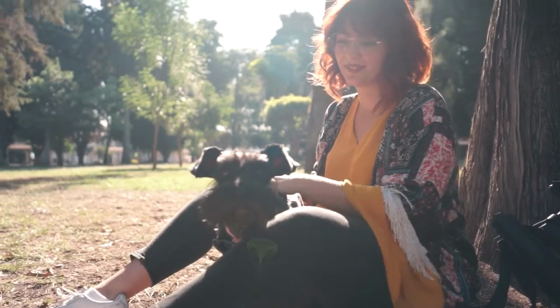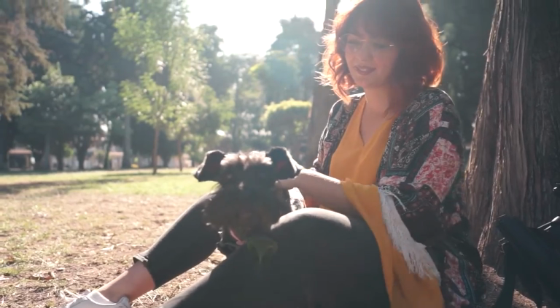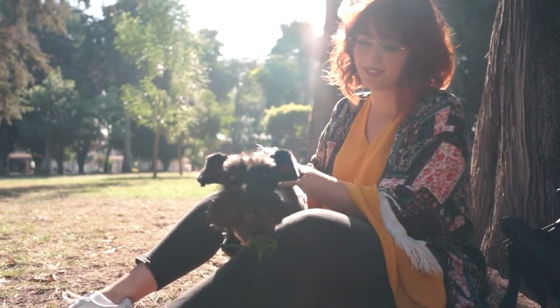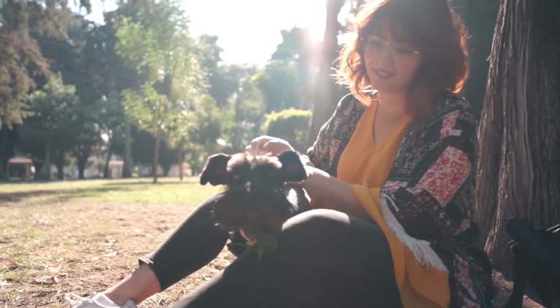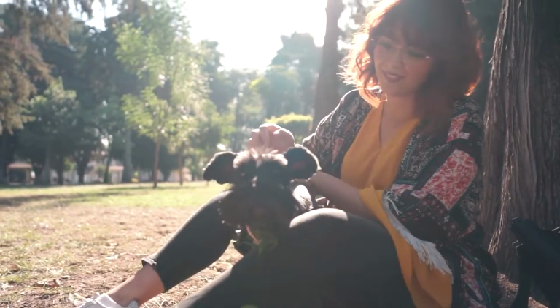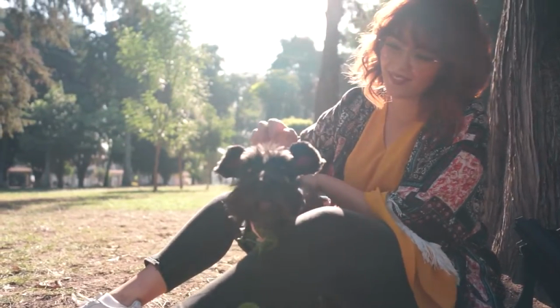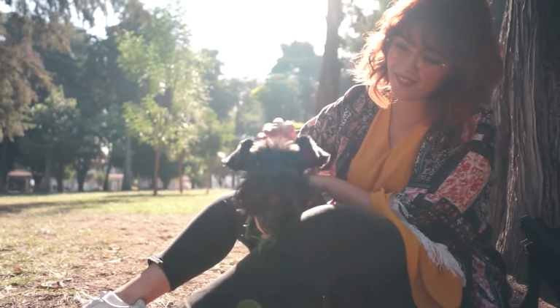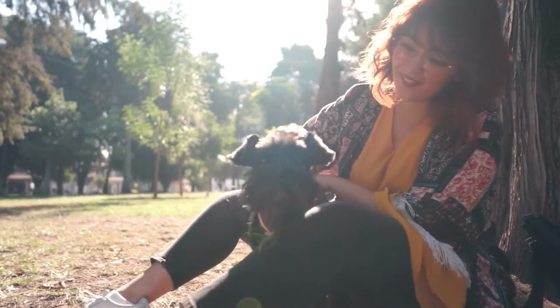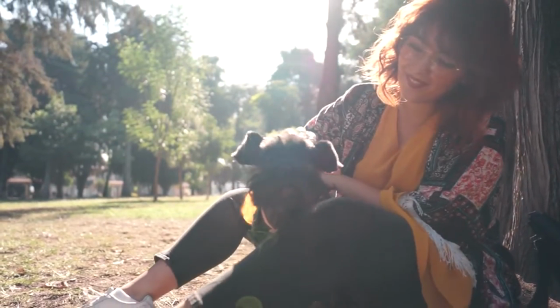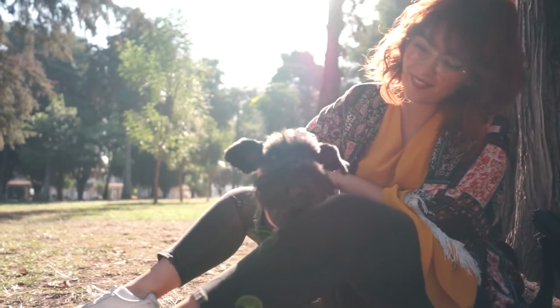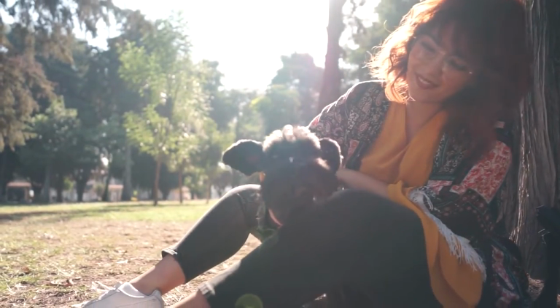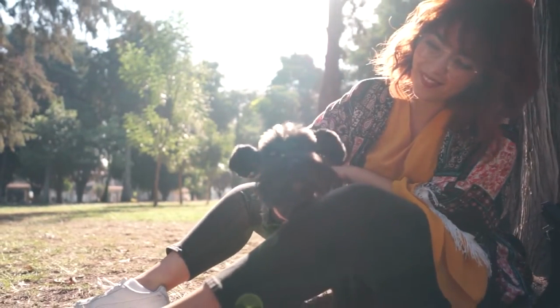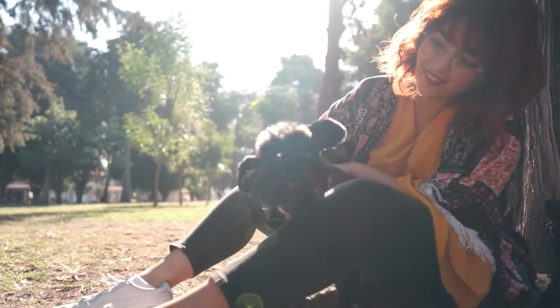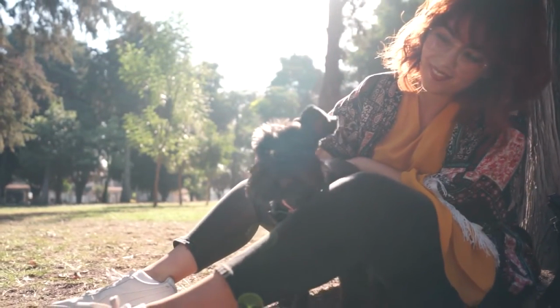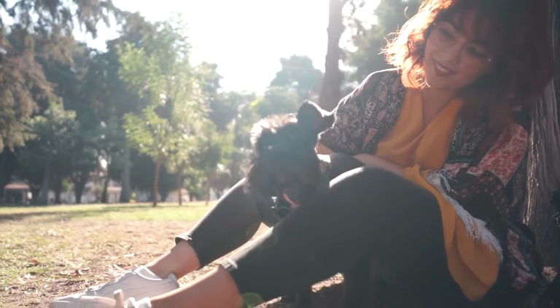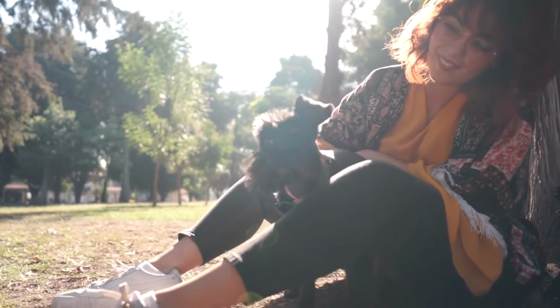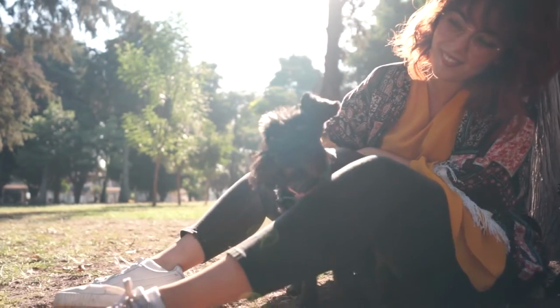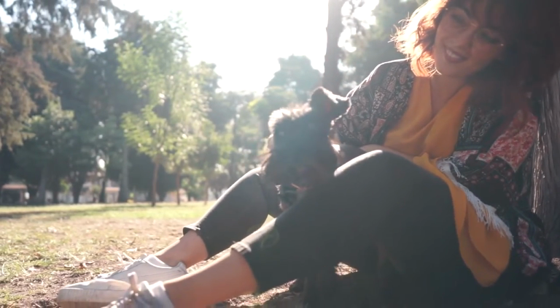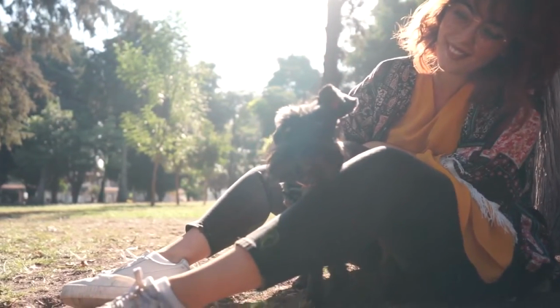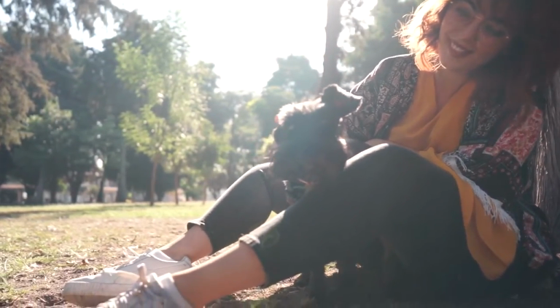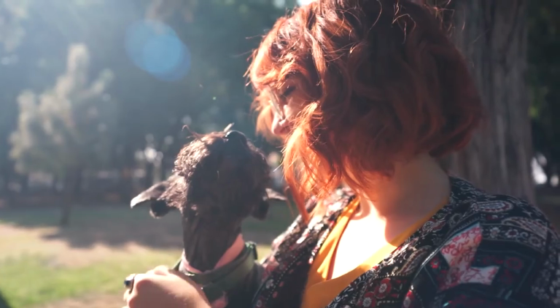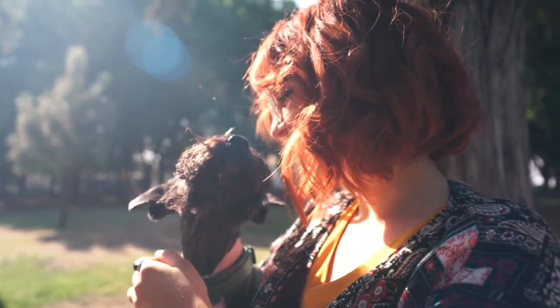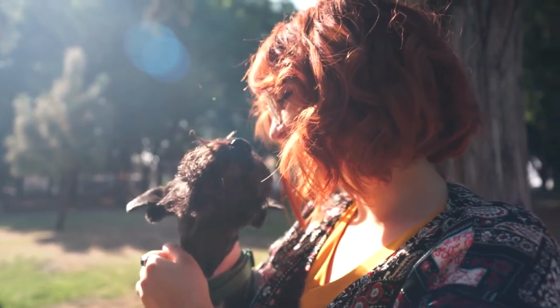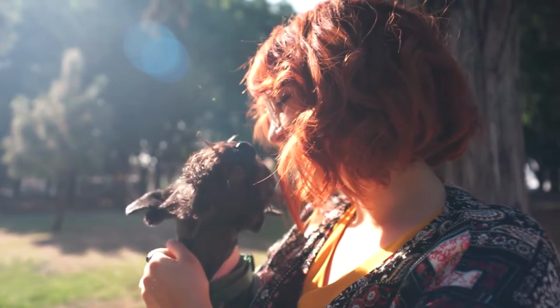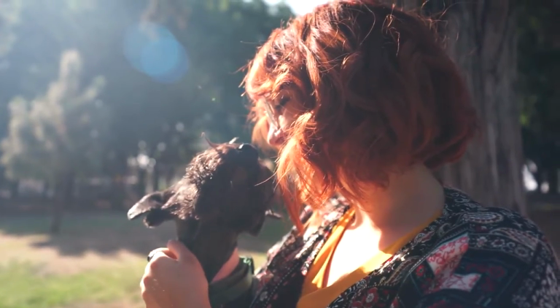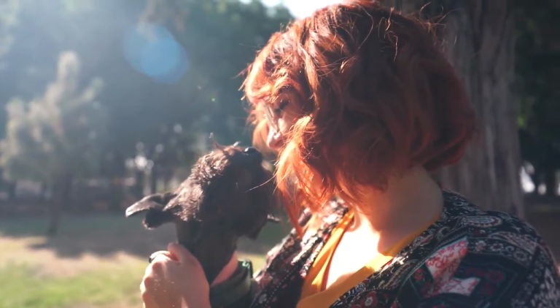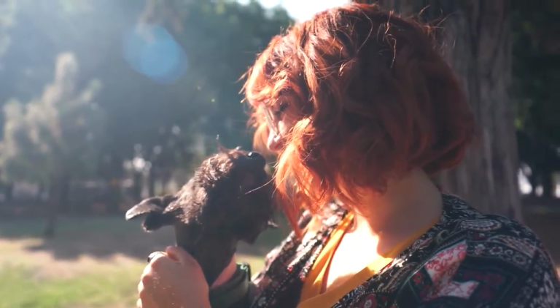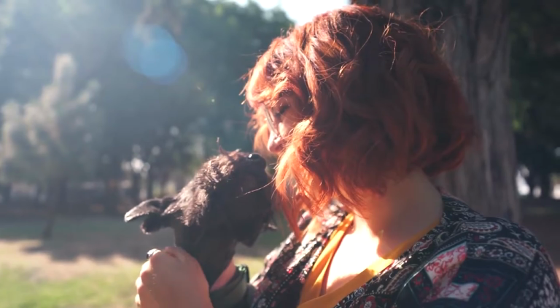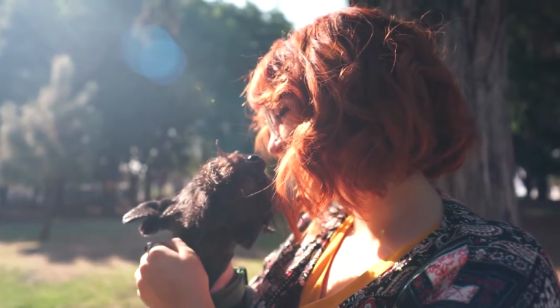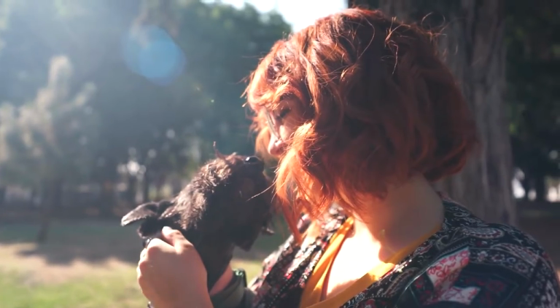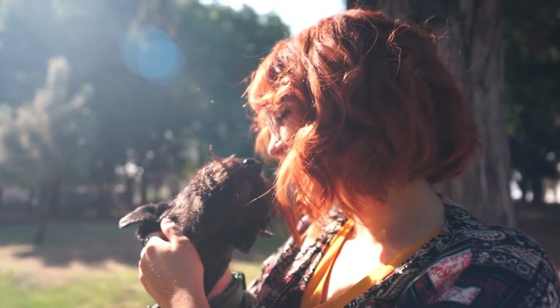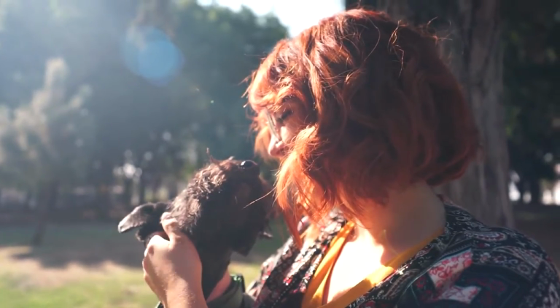In show trim, the coat is kept short on the body, but the fur on the ears, legs, belly, and face is retained.